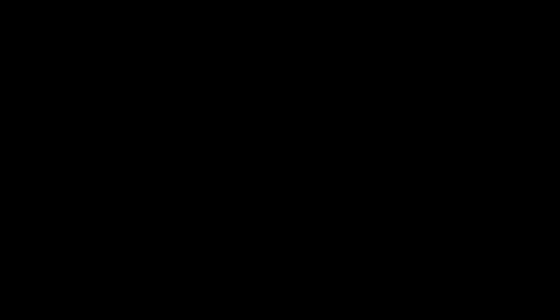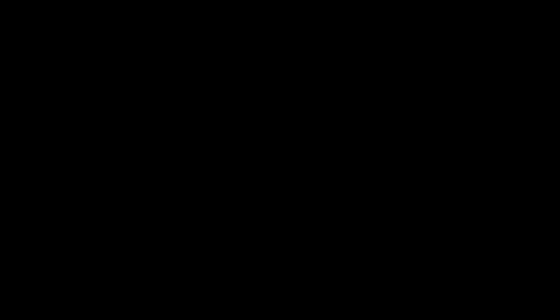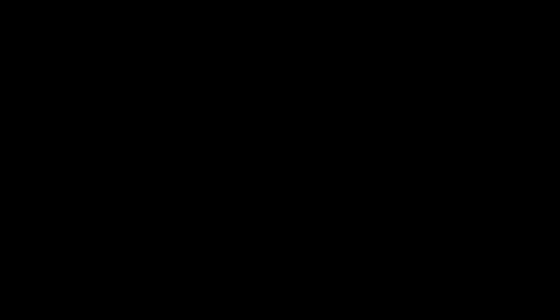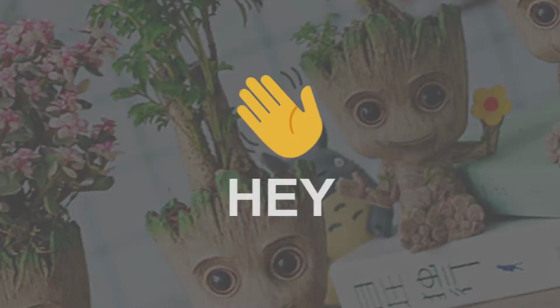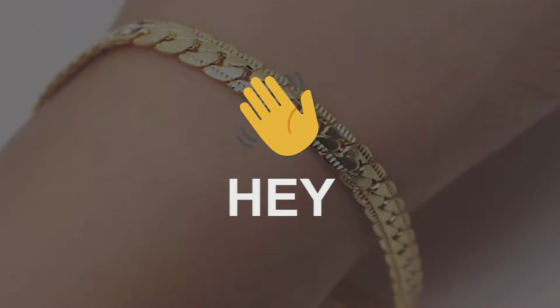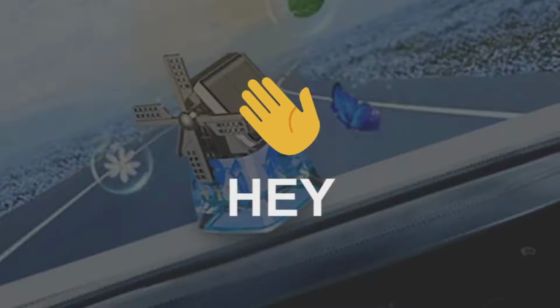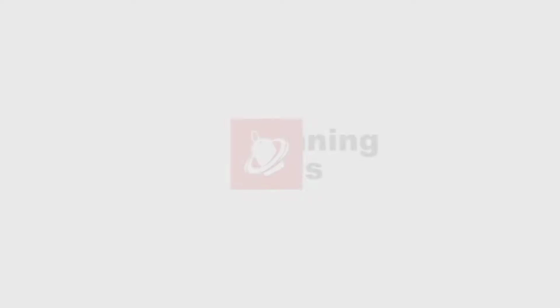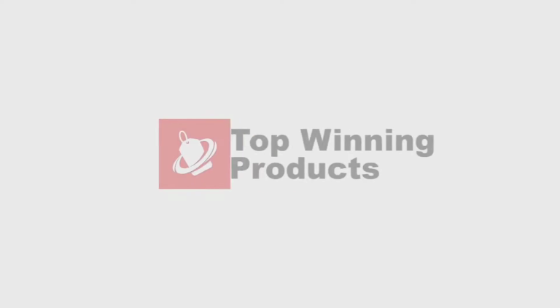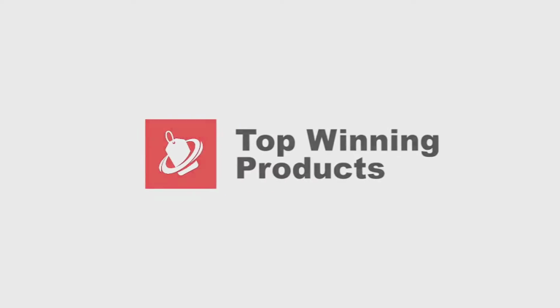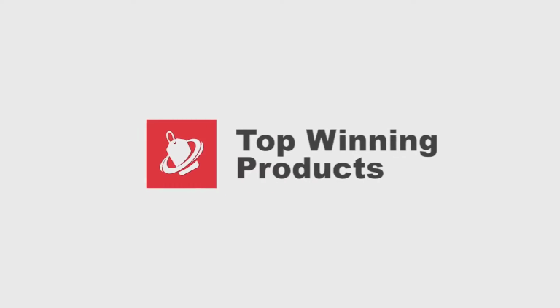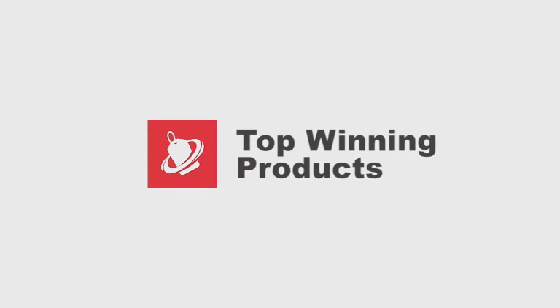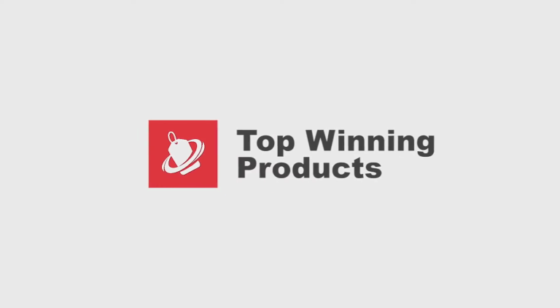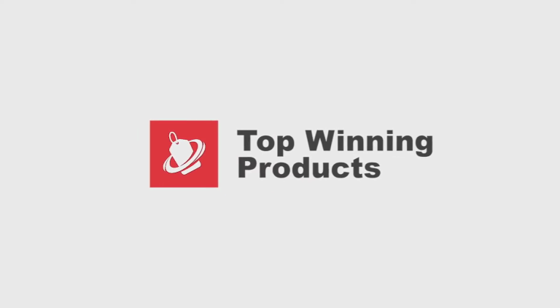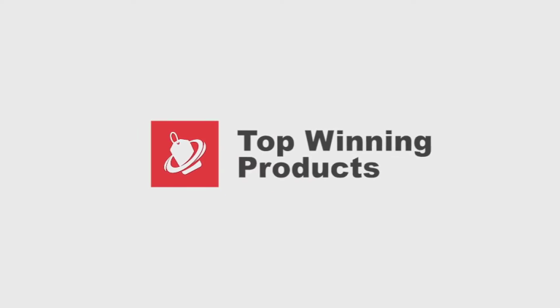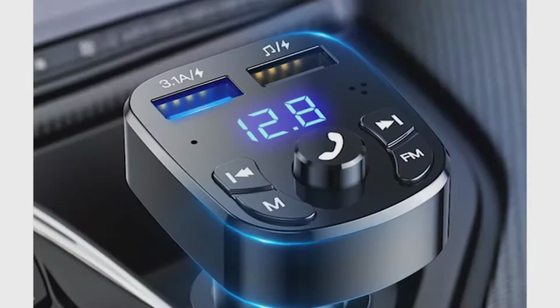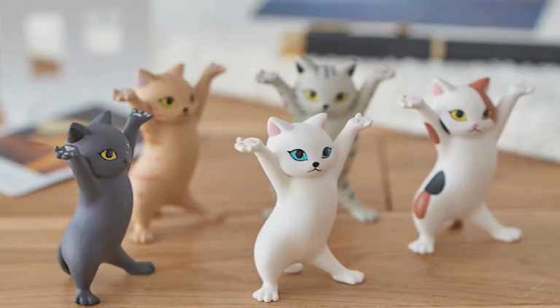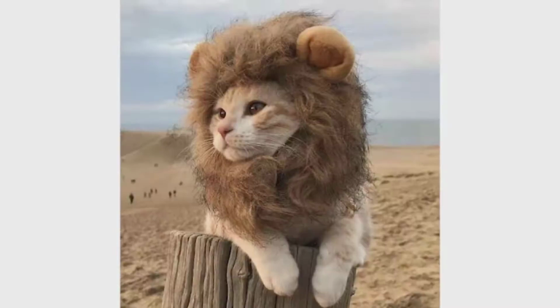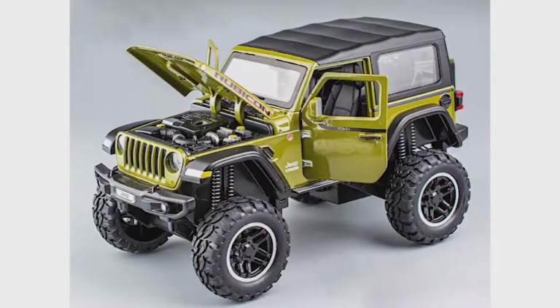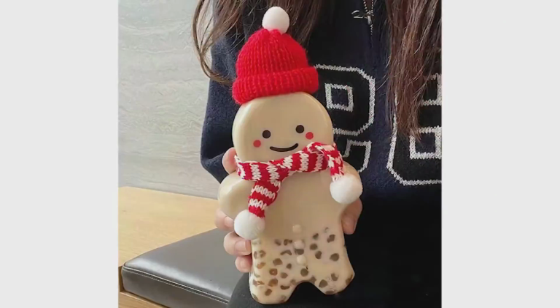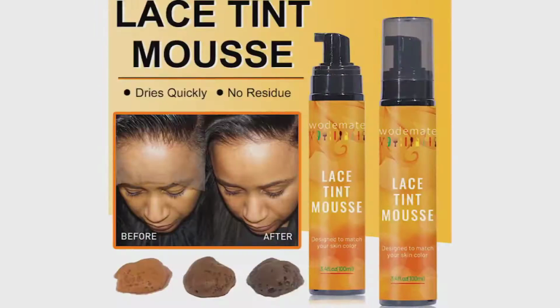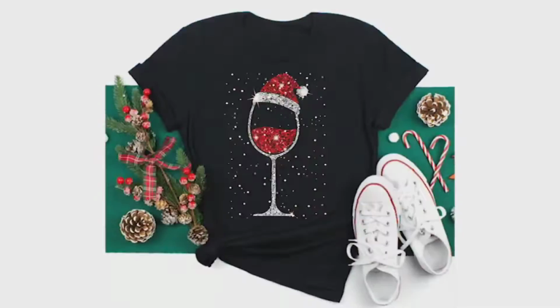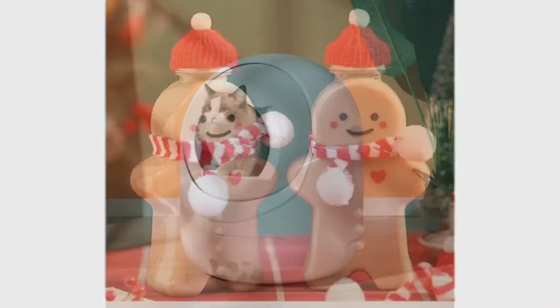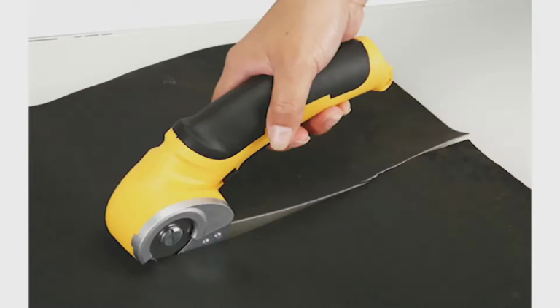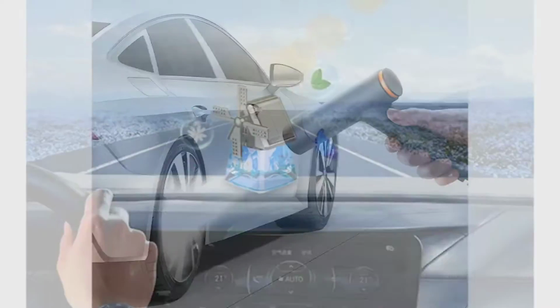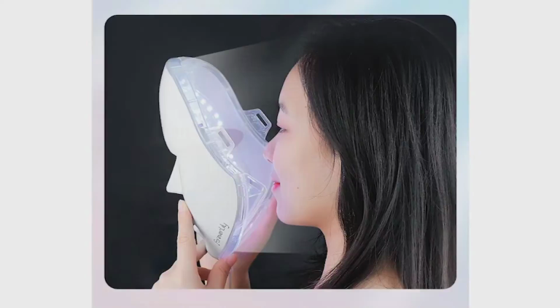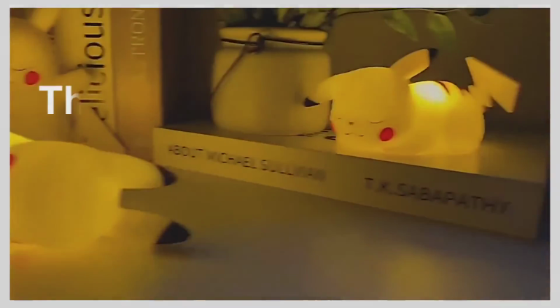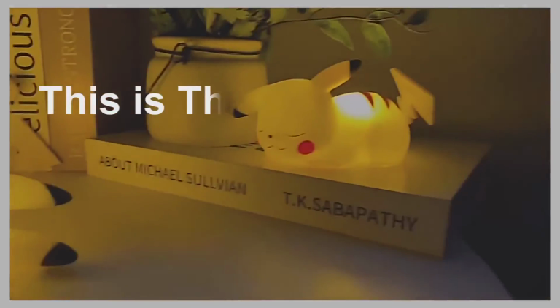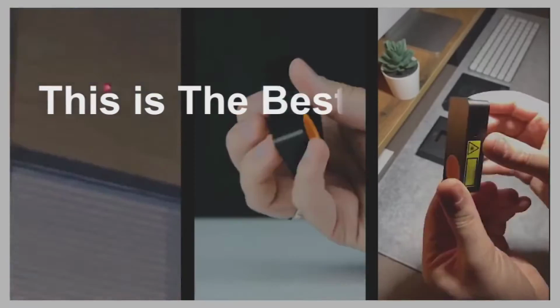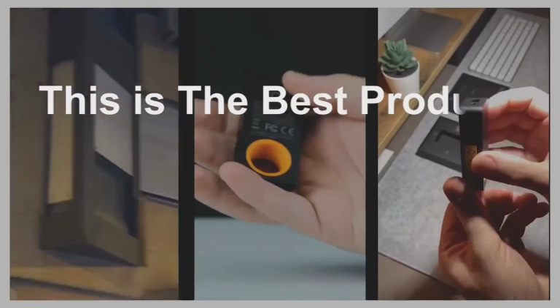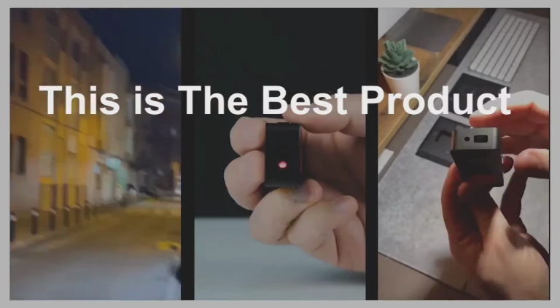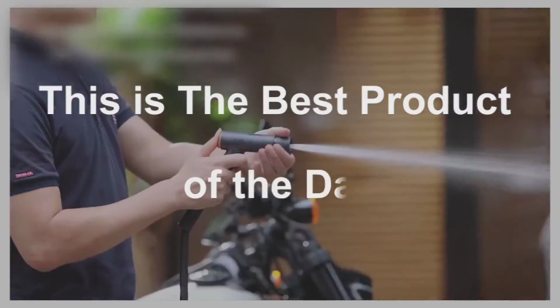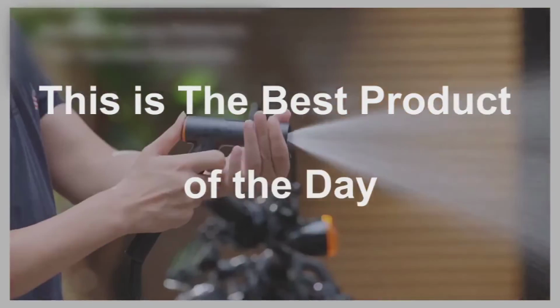Hey, this is the top winning products channel. Every day we look for new products to sell. This is the best product of the day.